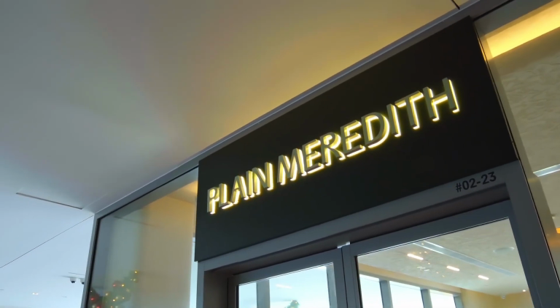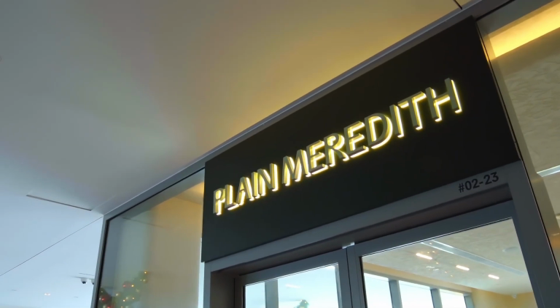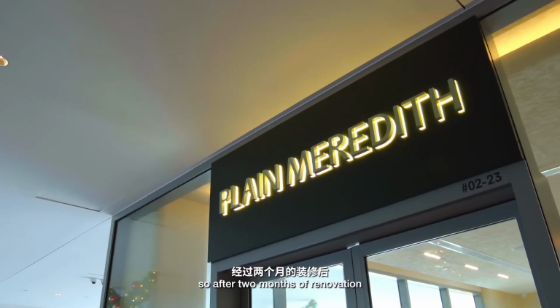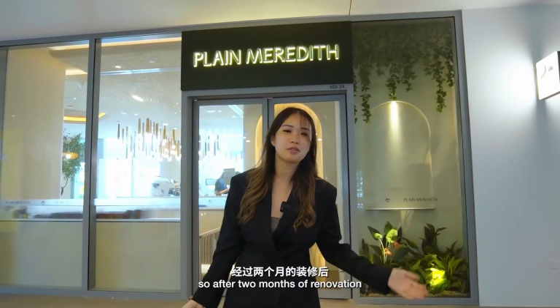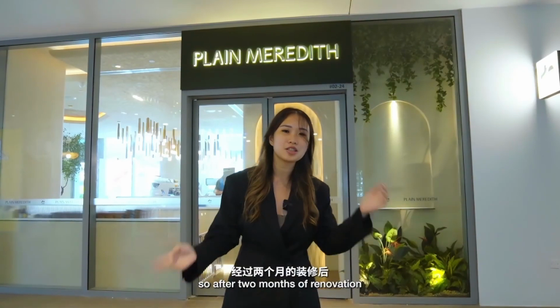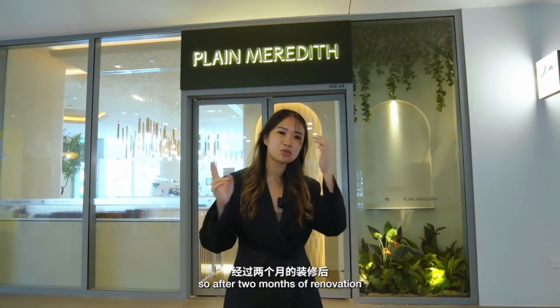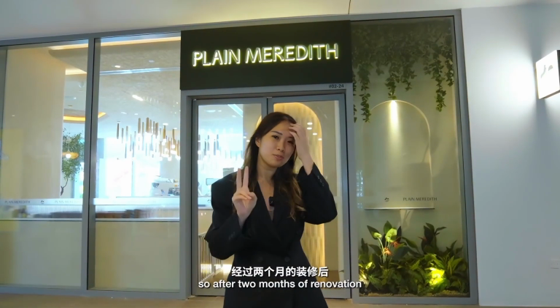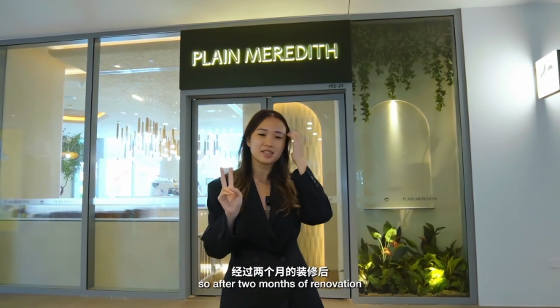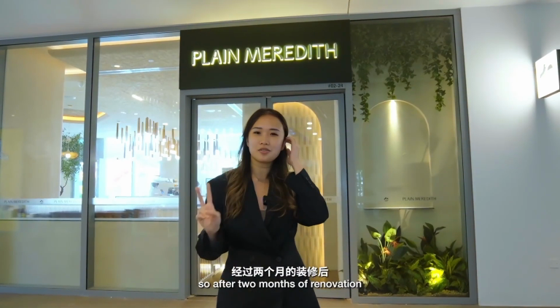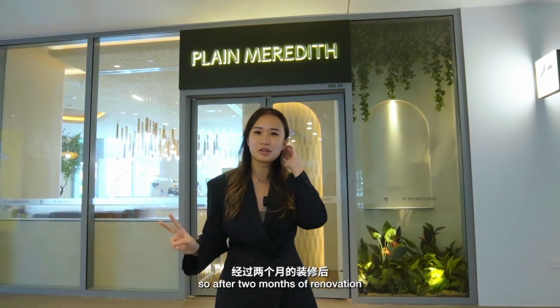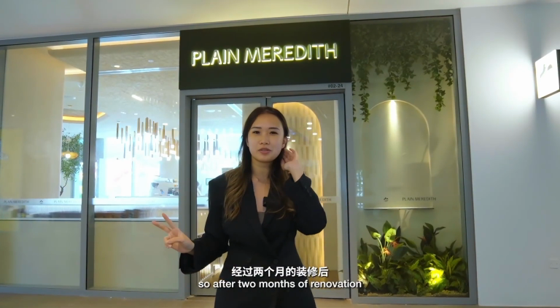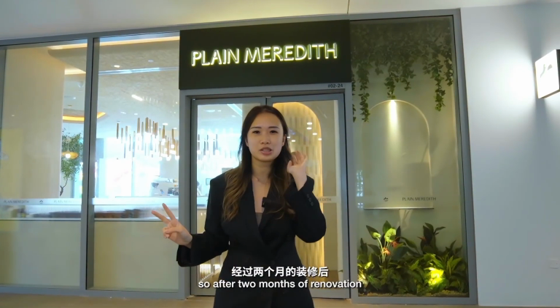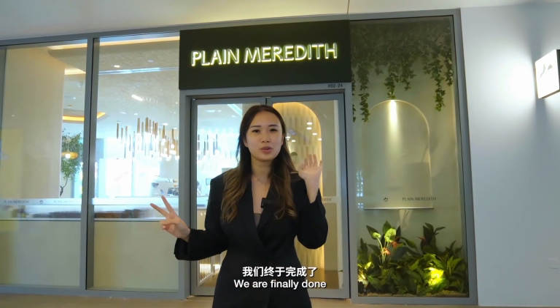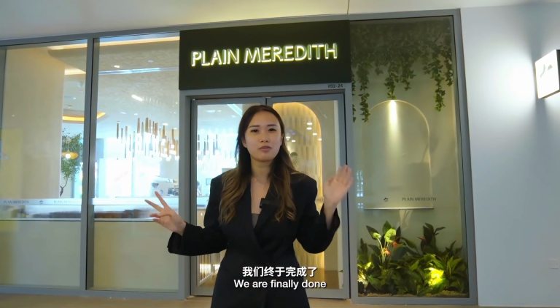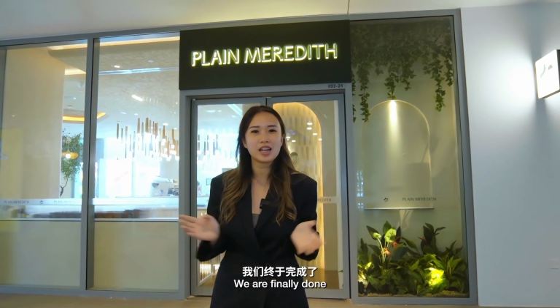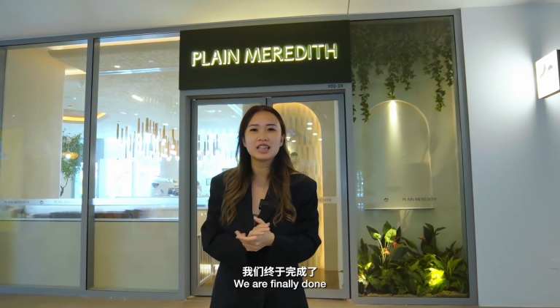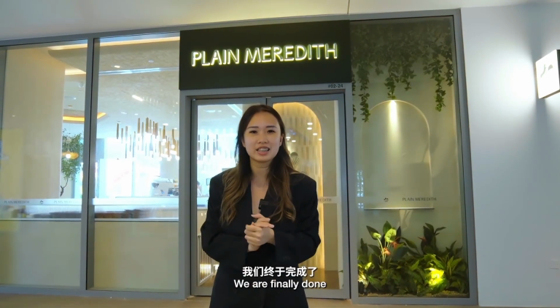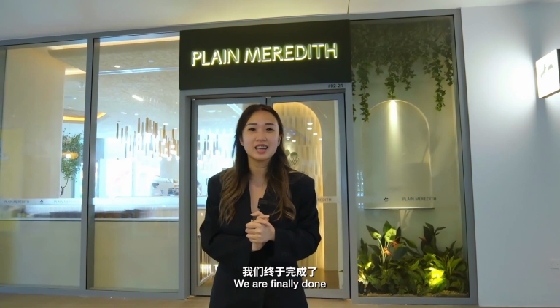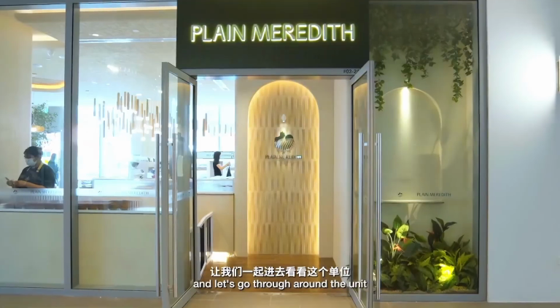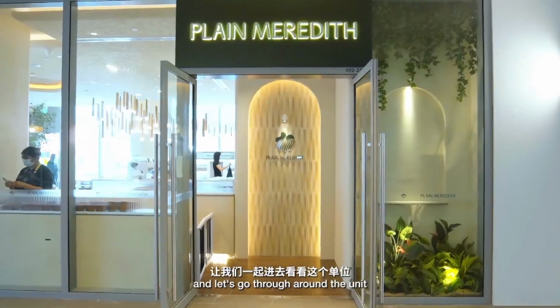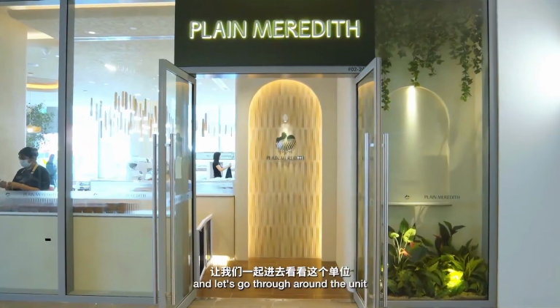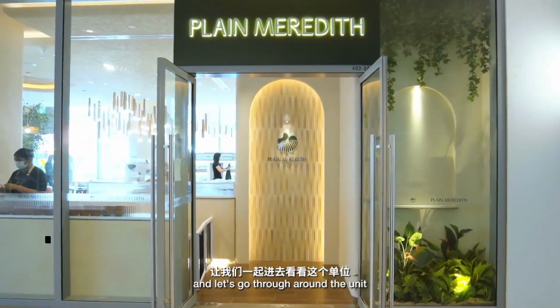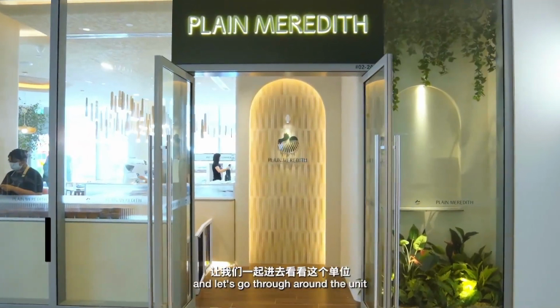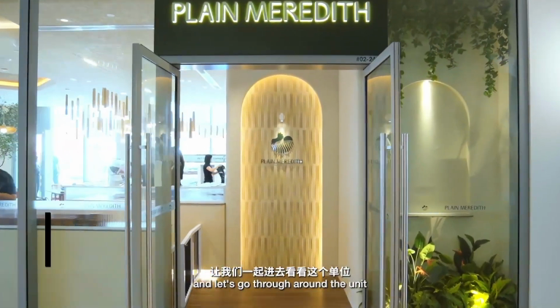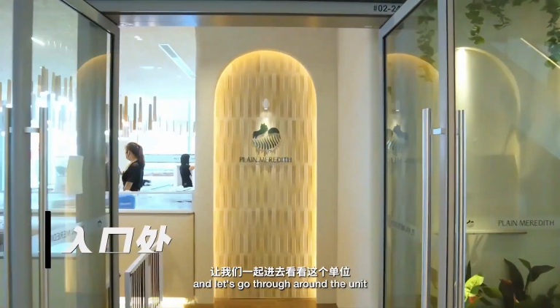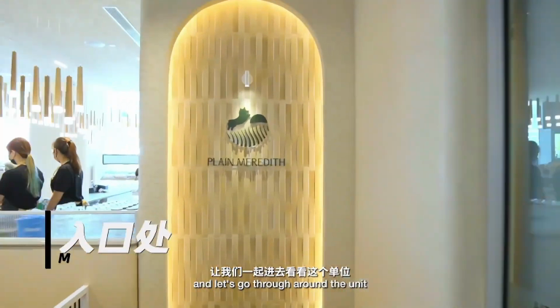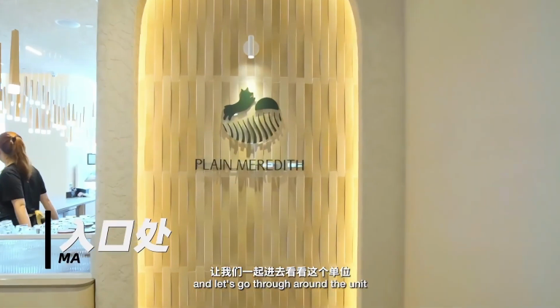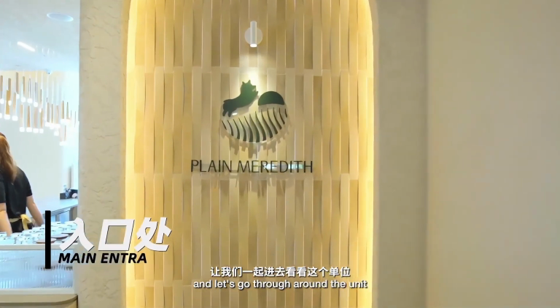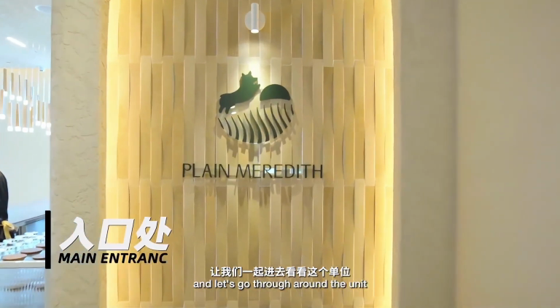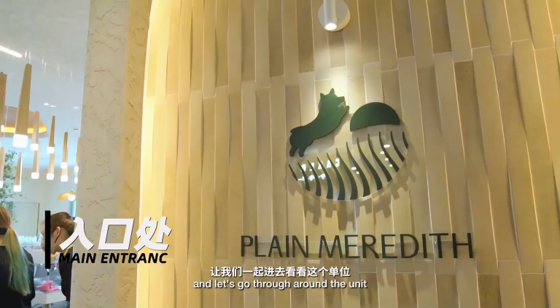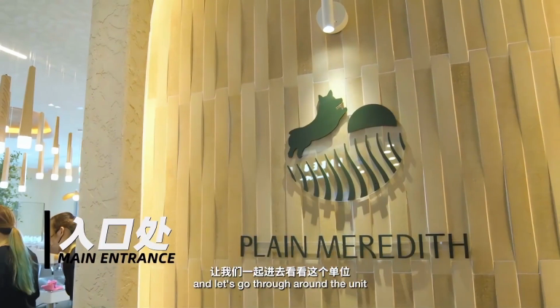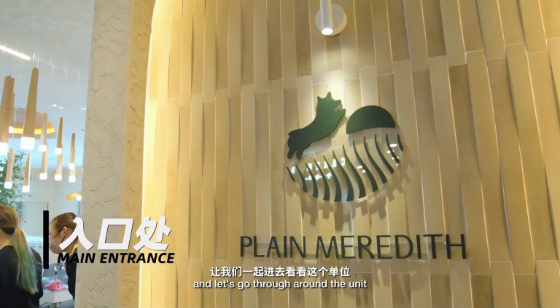So after two months of renovation, we are finally done. And let's go through around the unit.